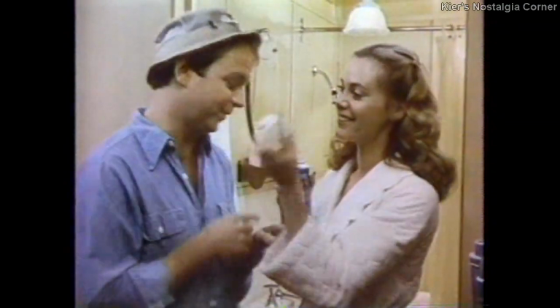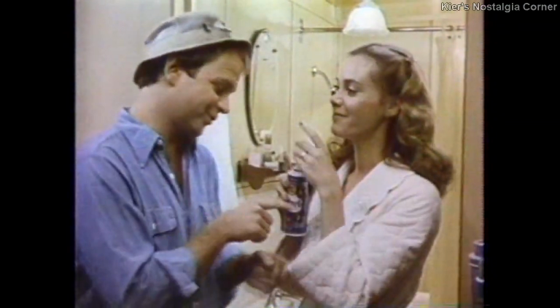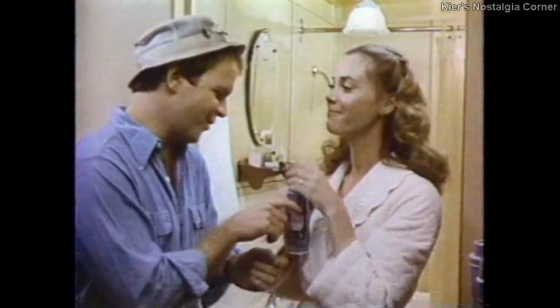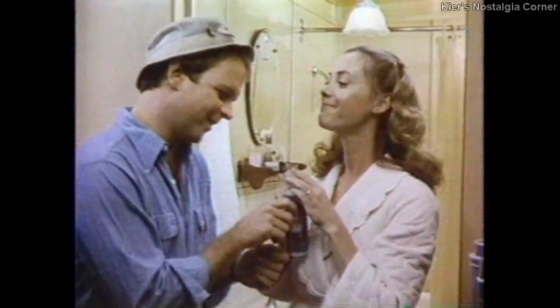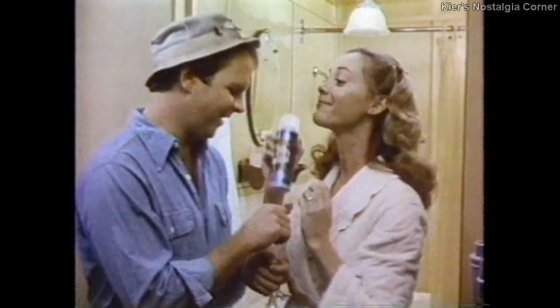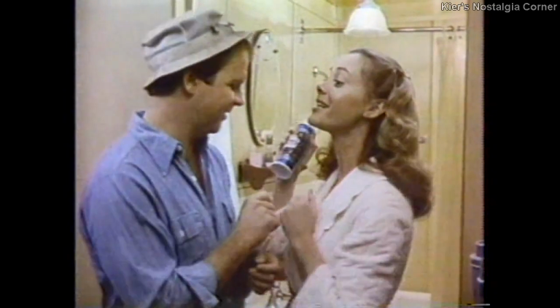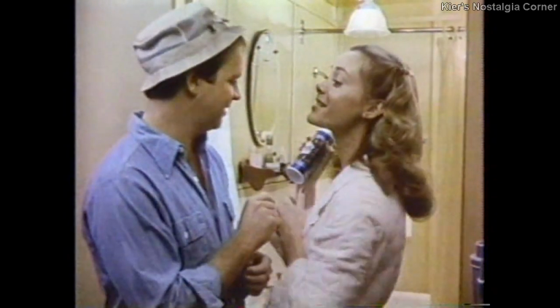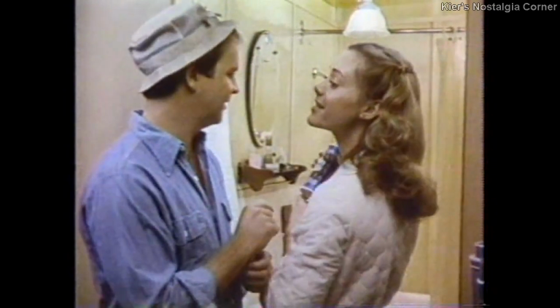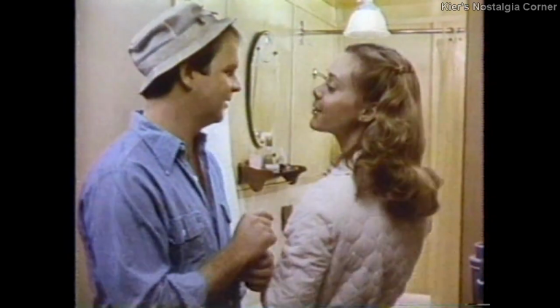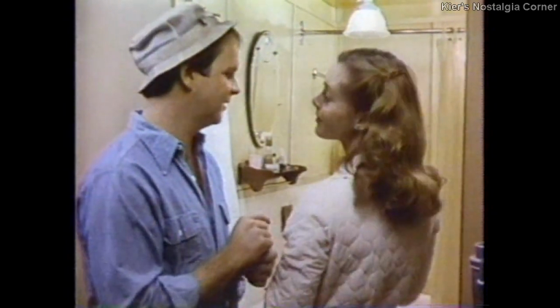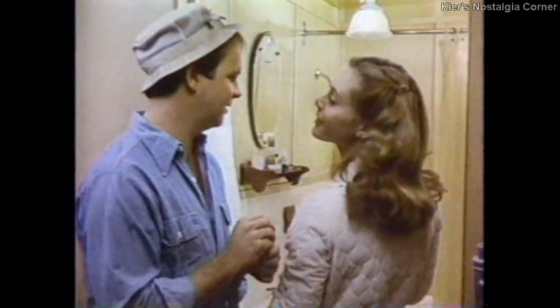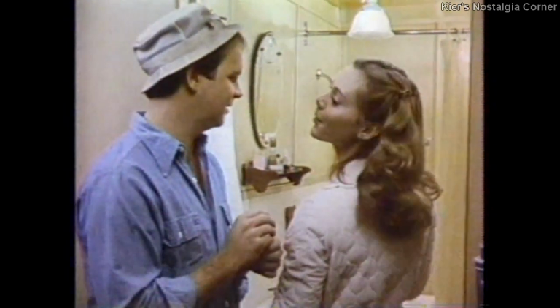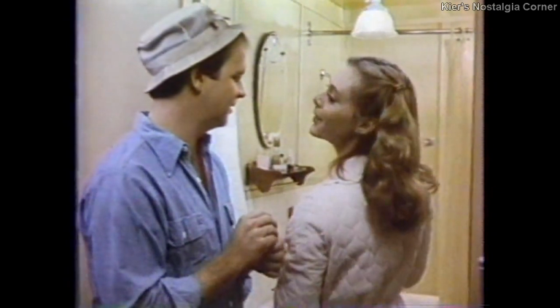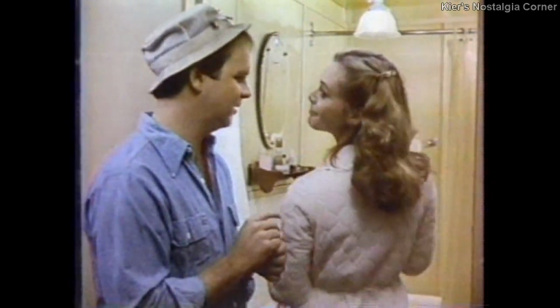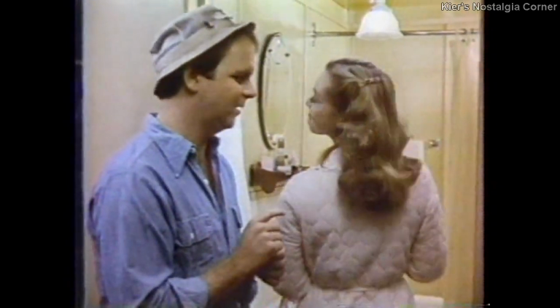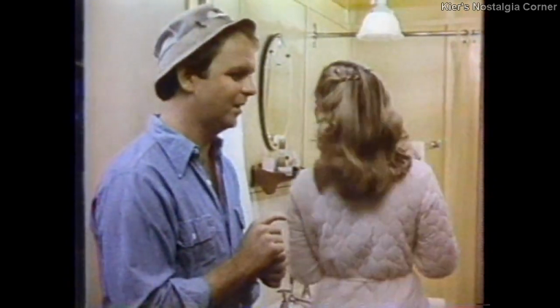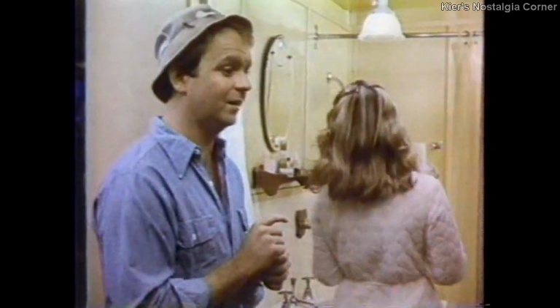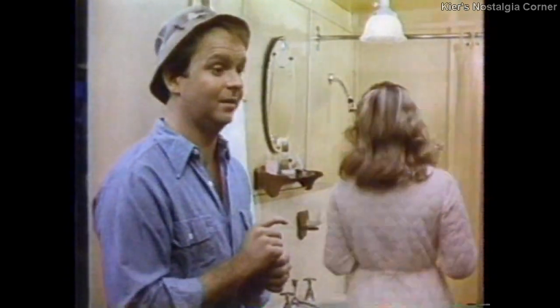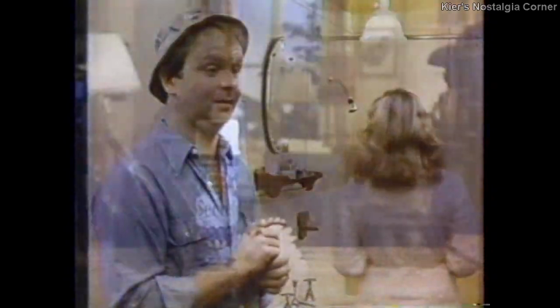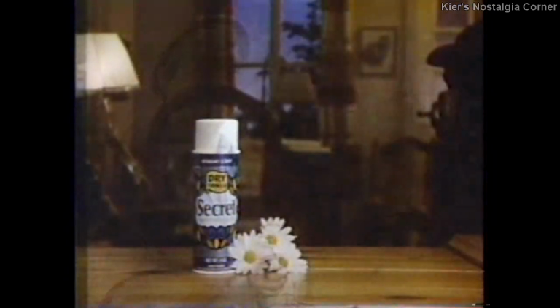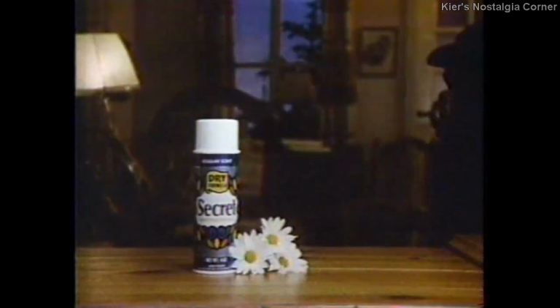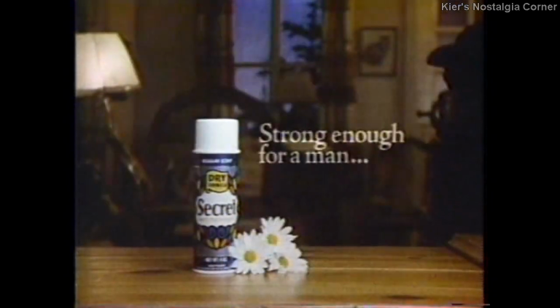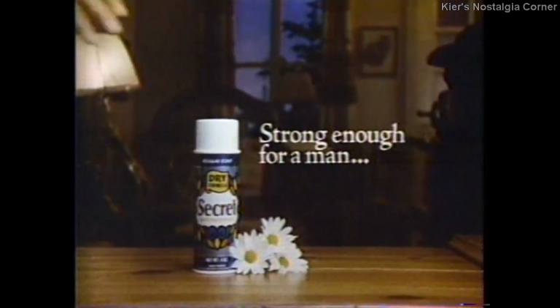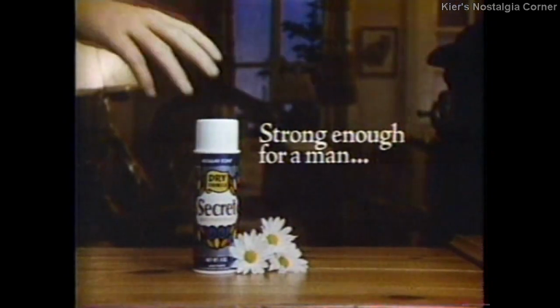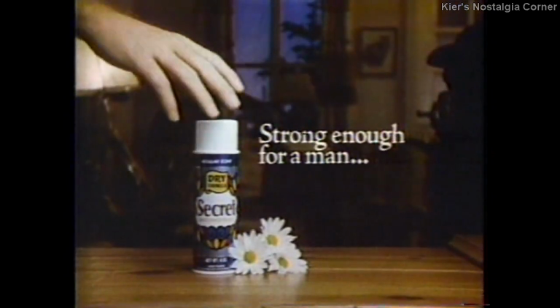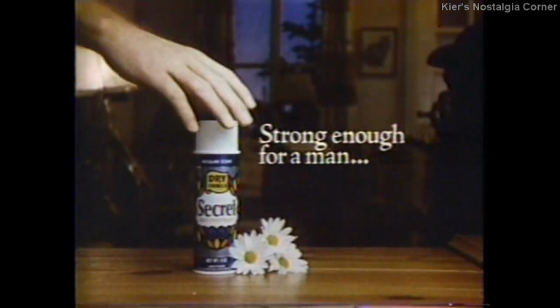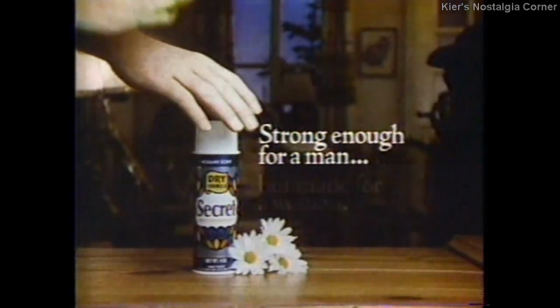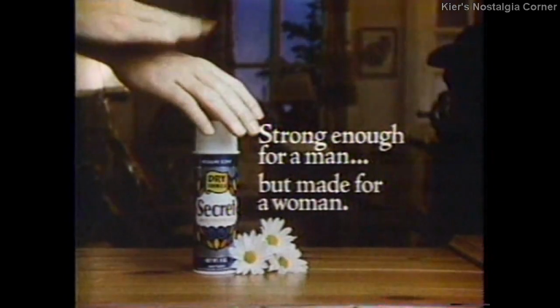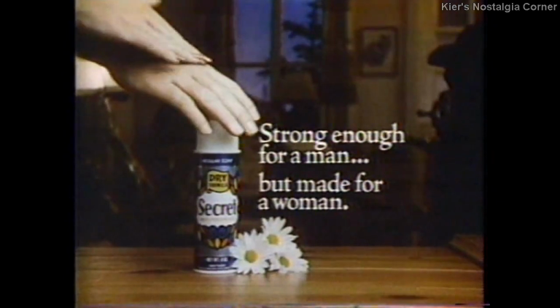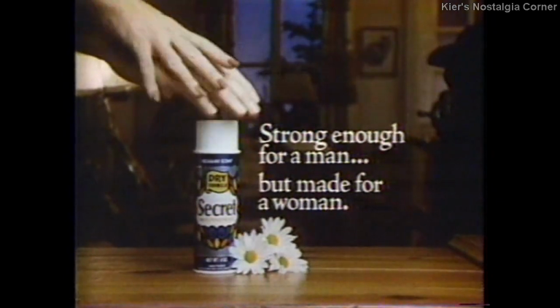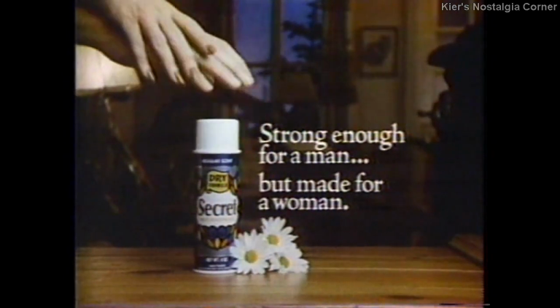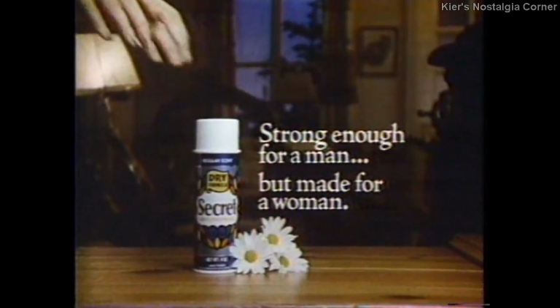This is the Secret that got away. Secret — strong enough for a man, but made for a woman.